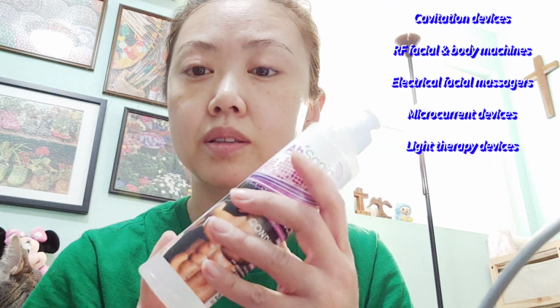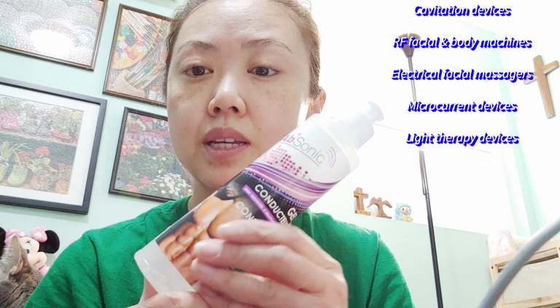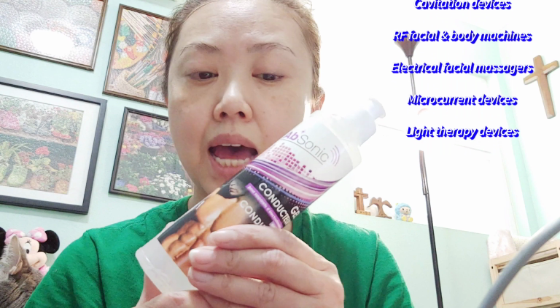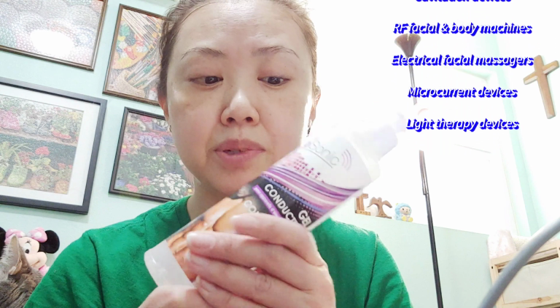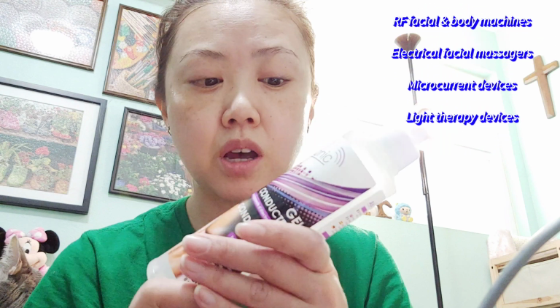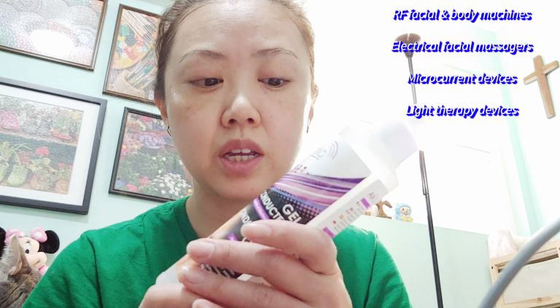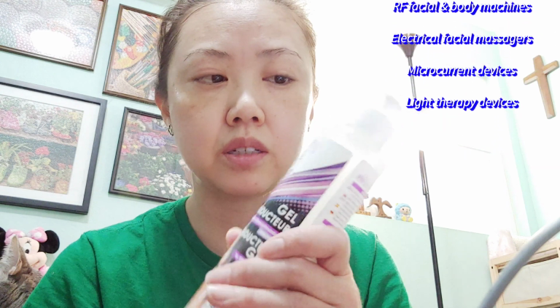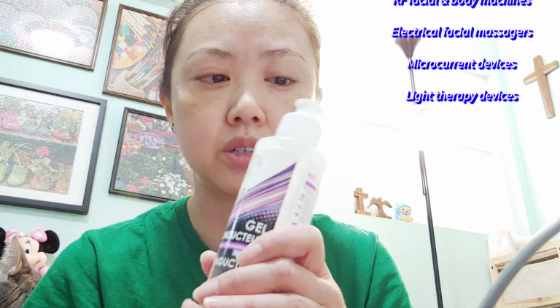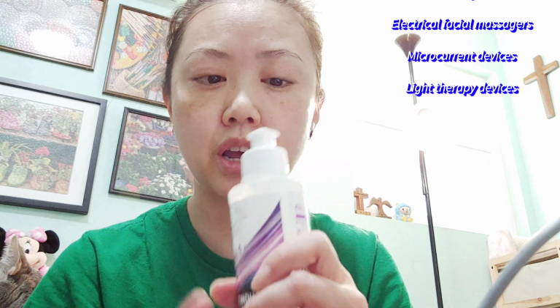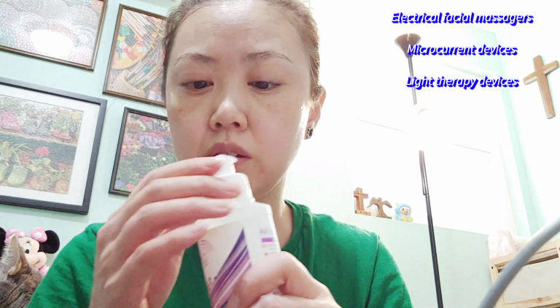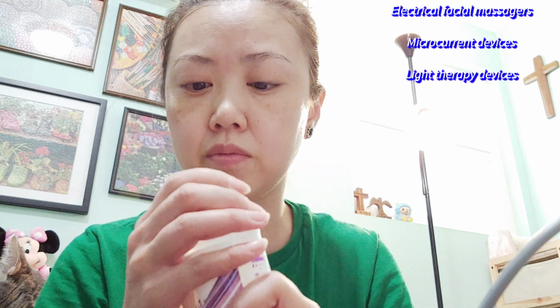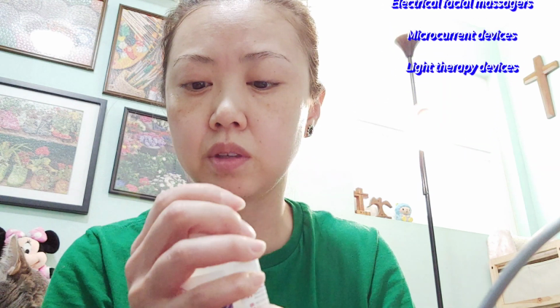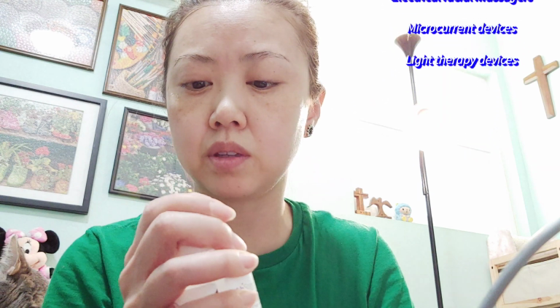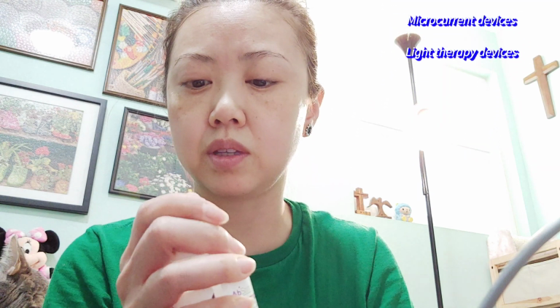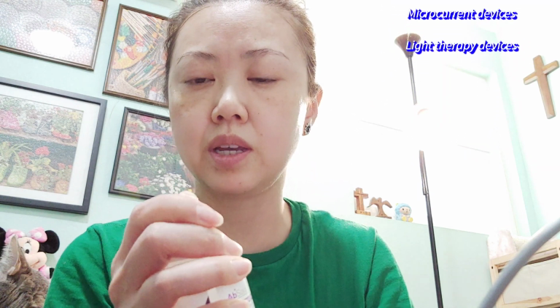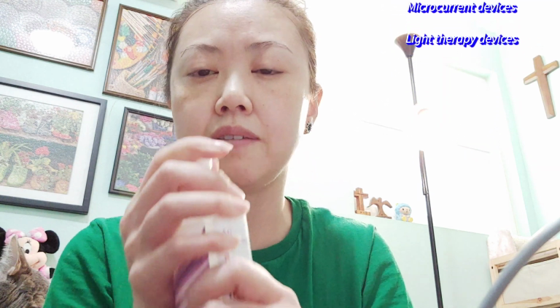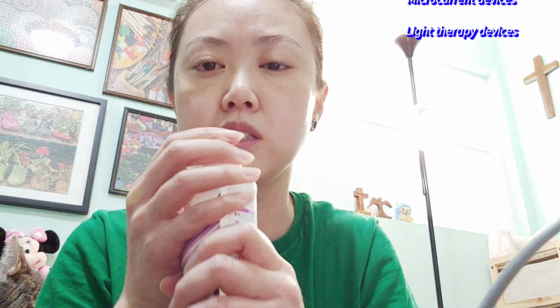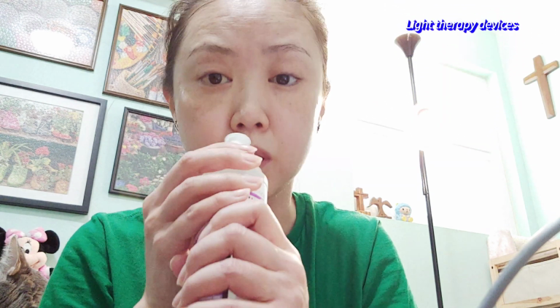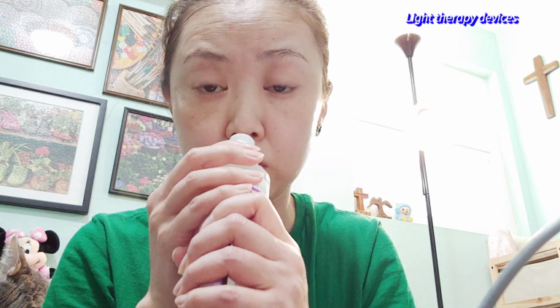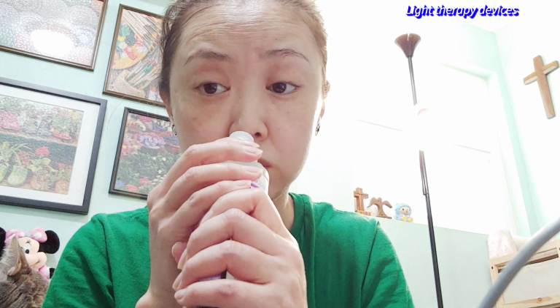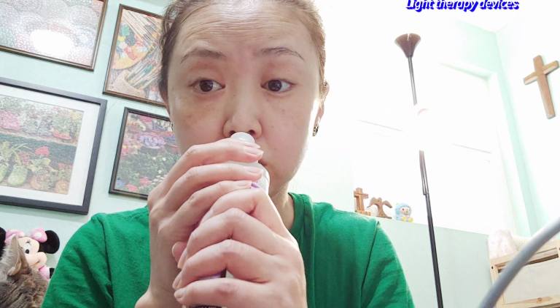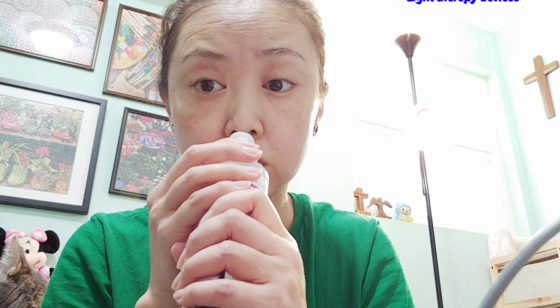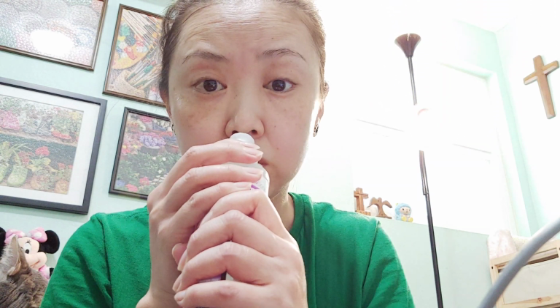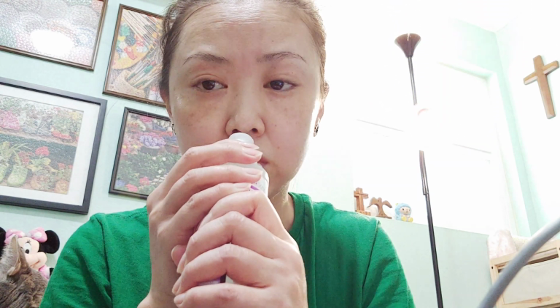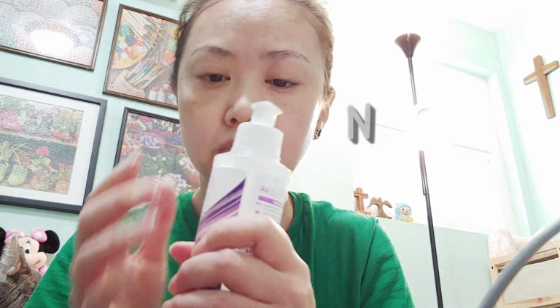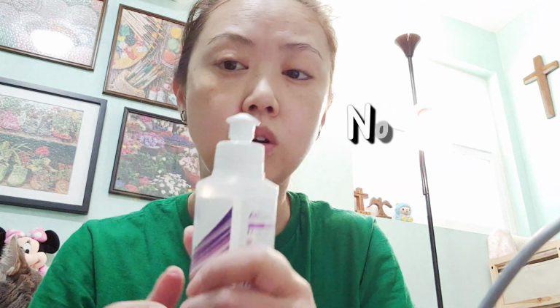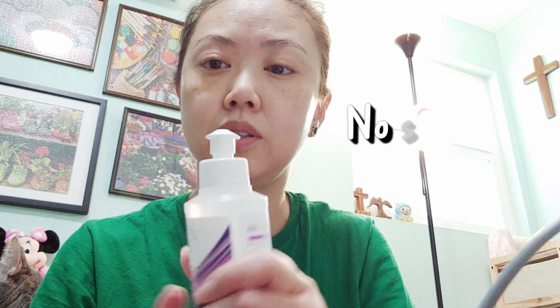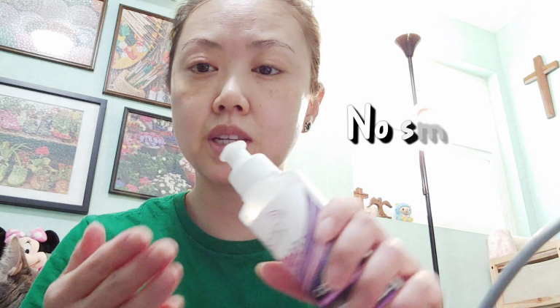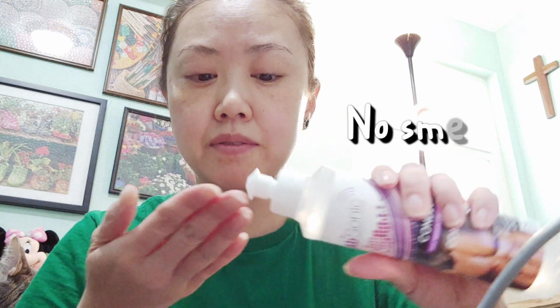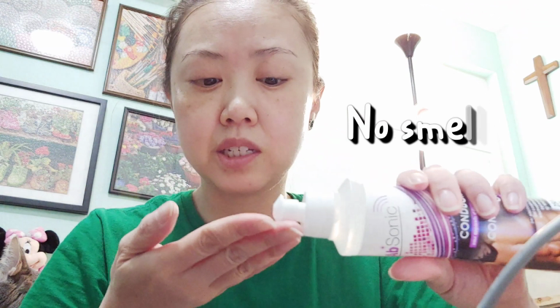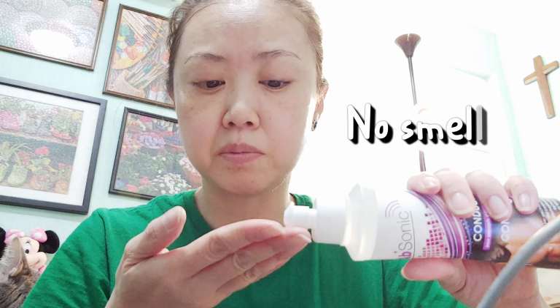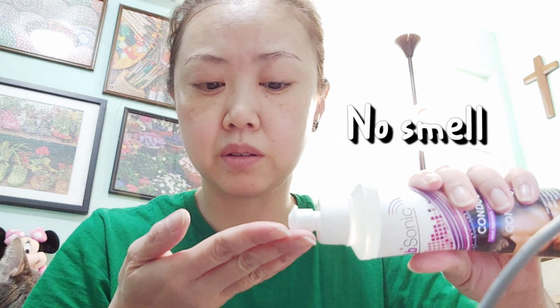Does this Absonic Gel have a smell? No, it doesn't have any smell.